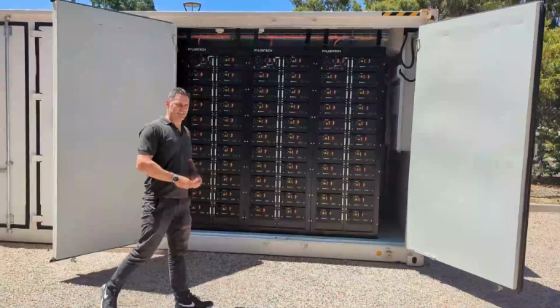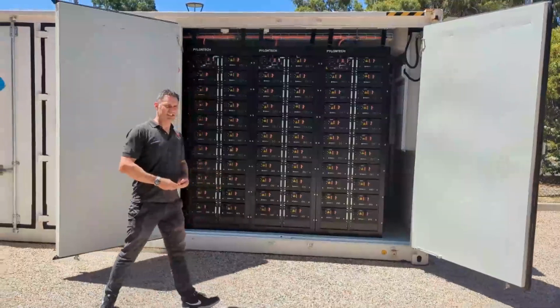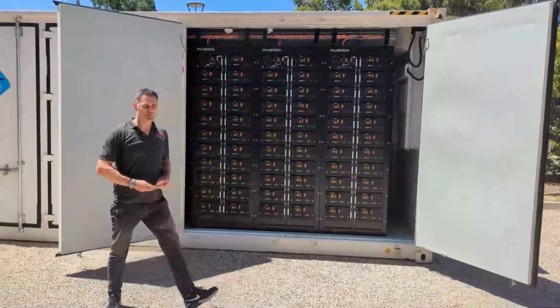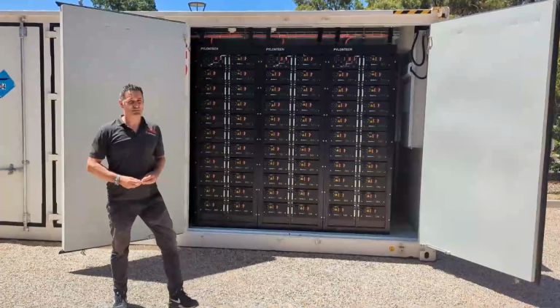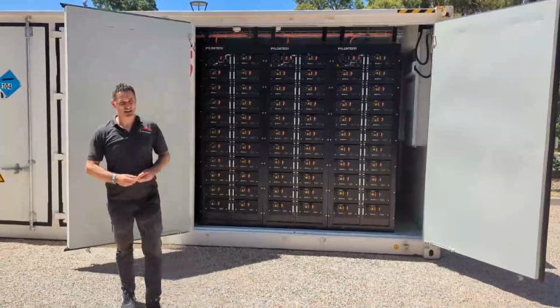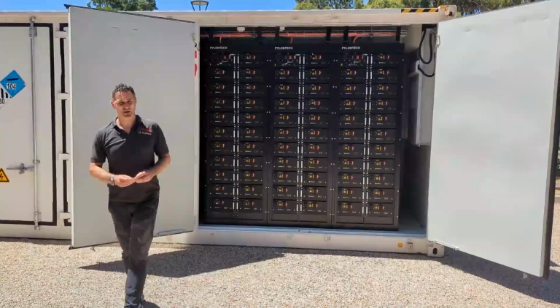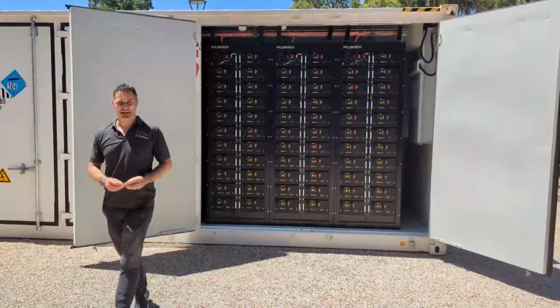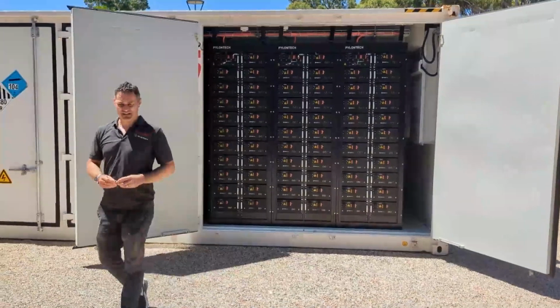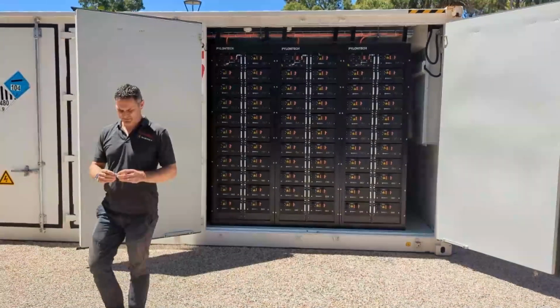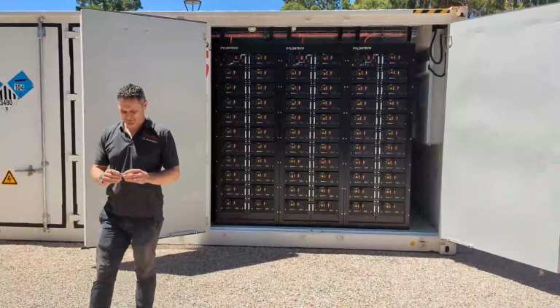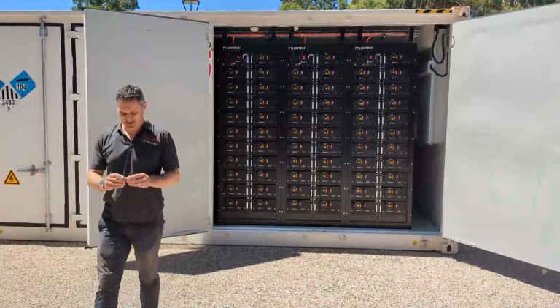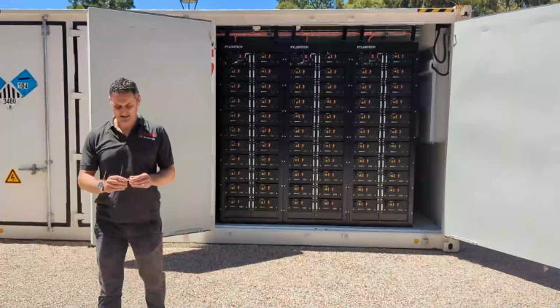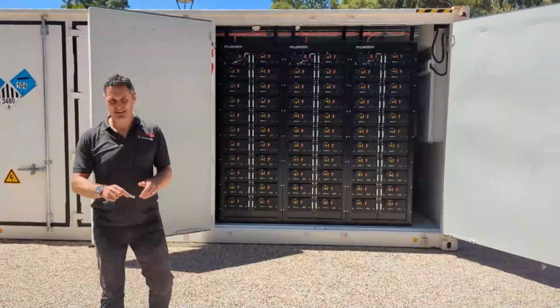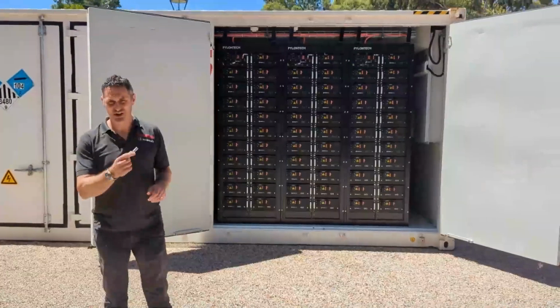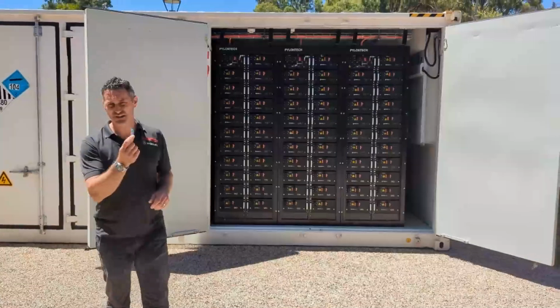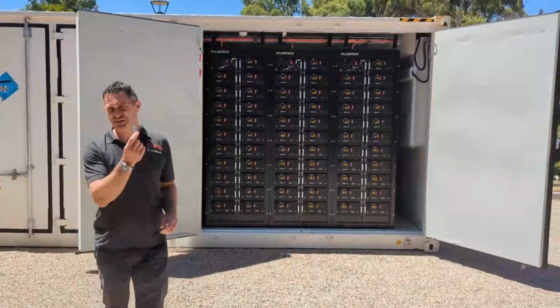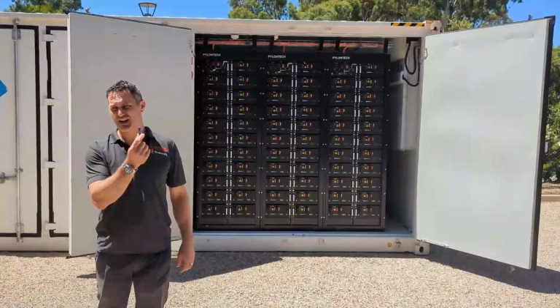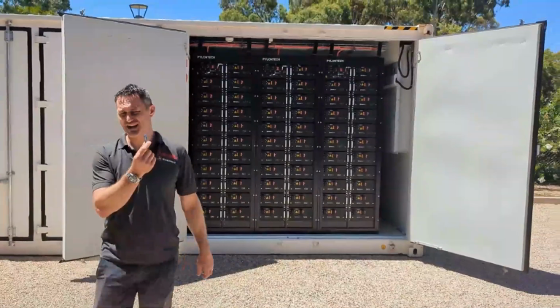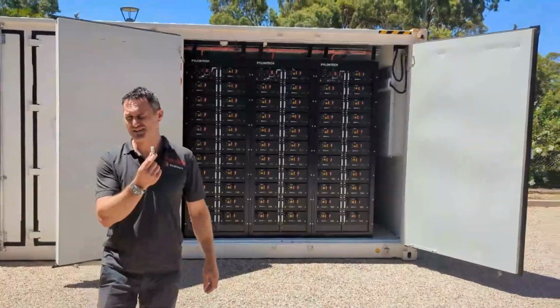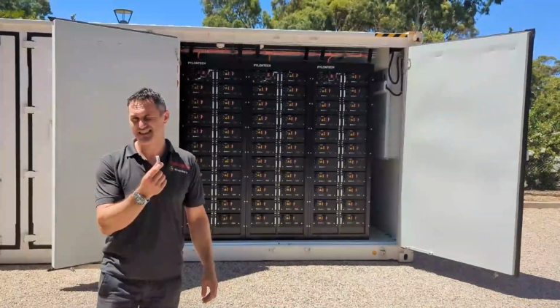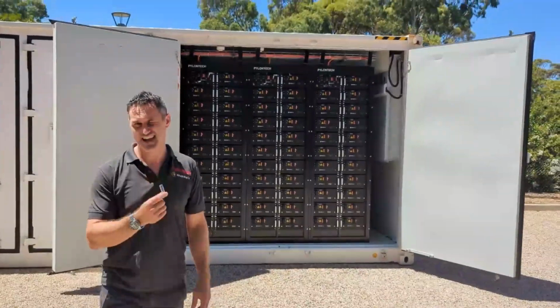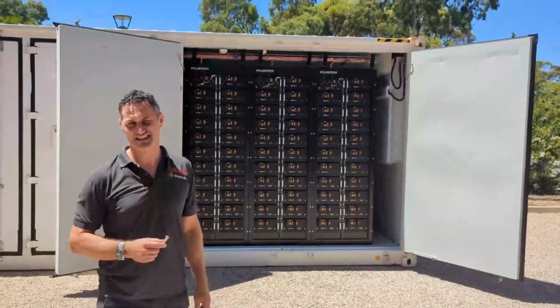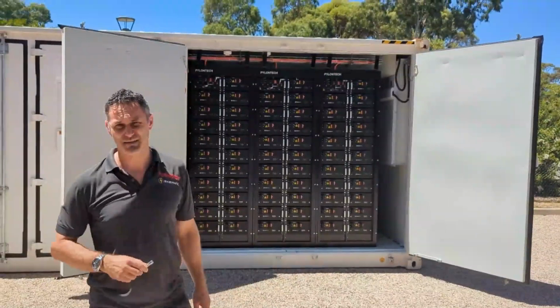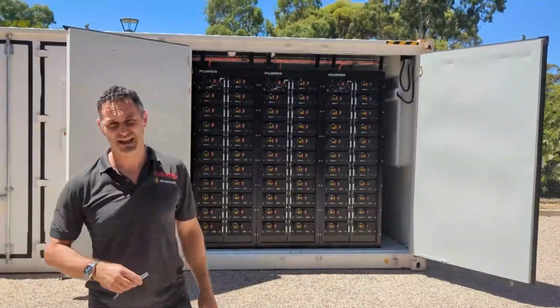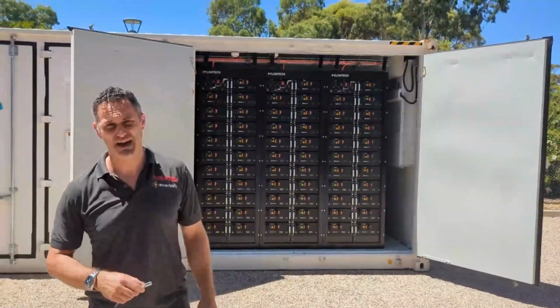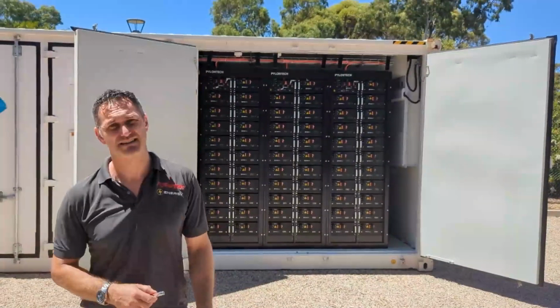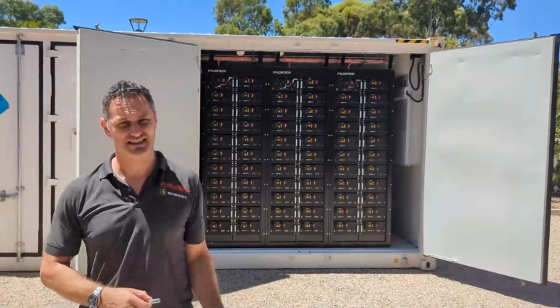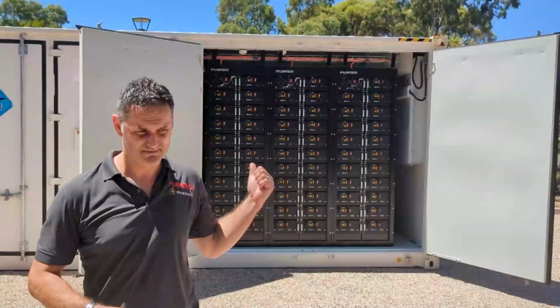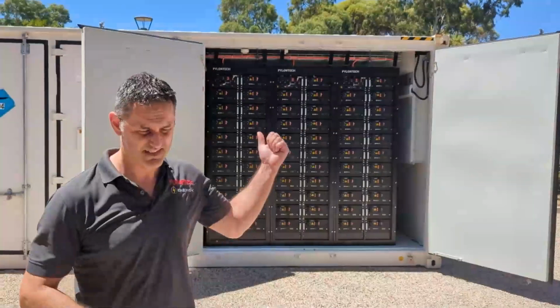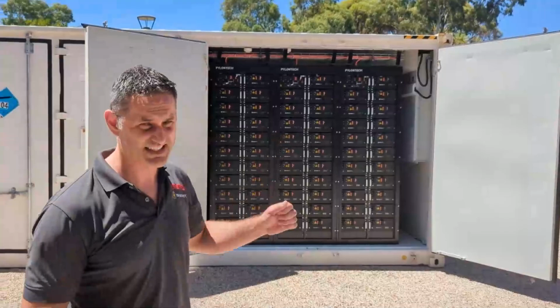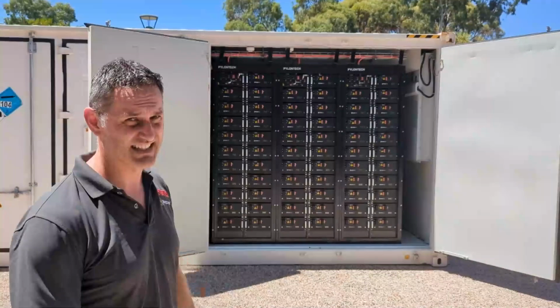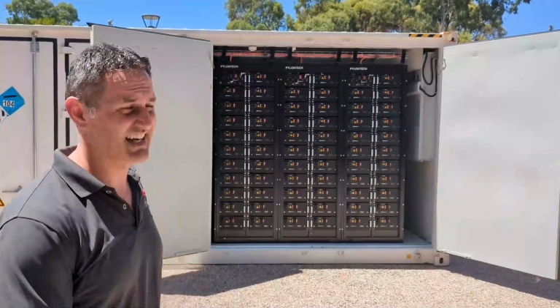That's a one megawatt battery. Over 200,000 AA batteries in this container.